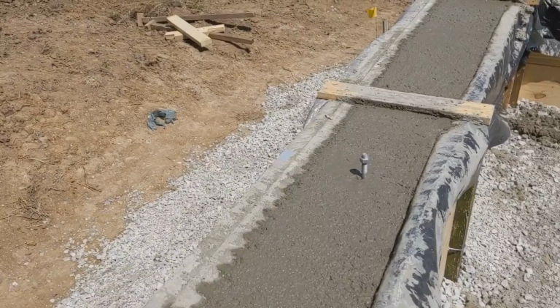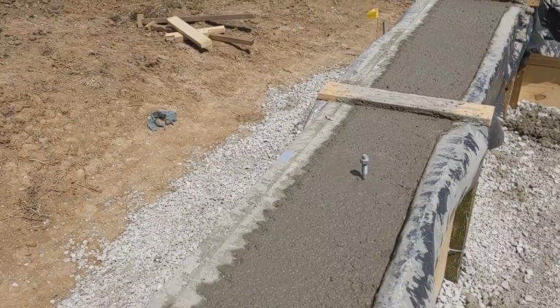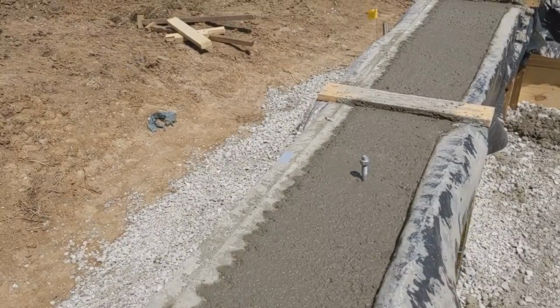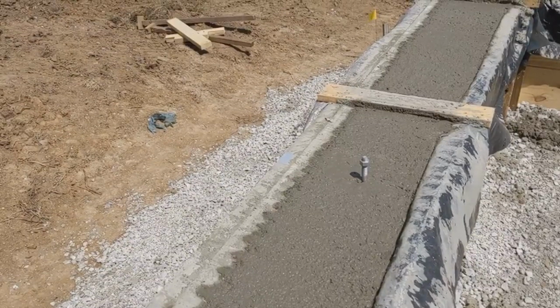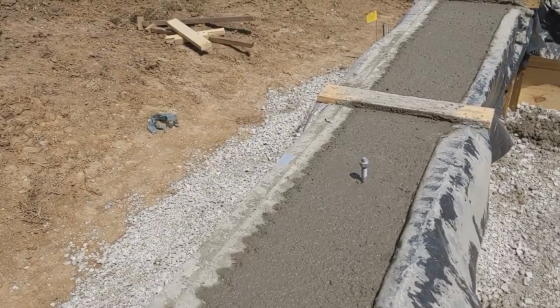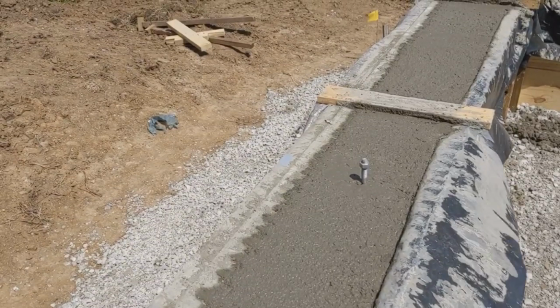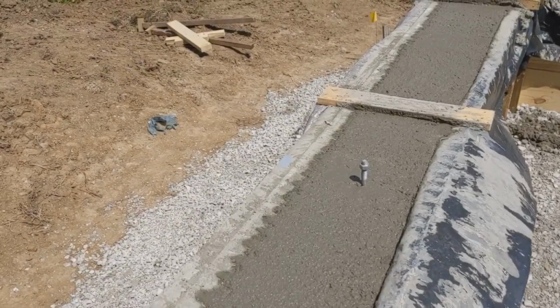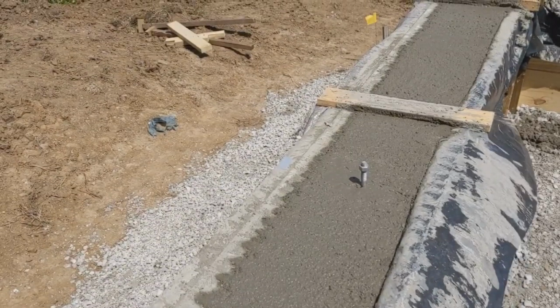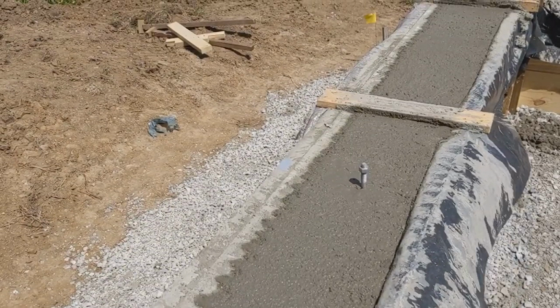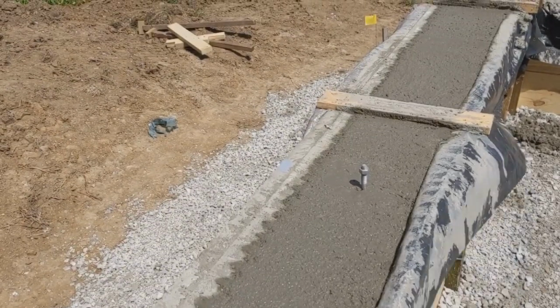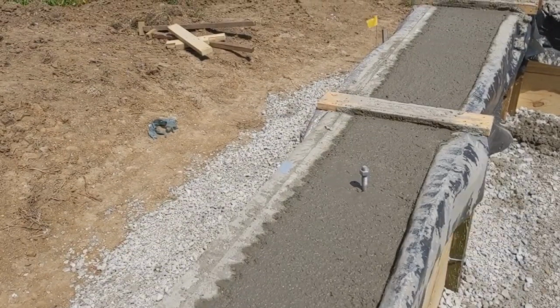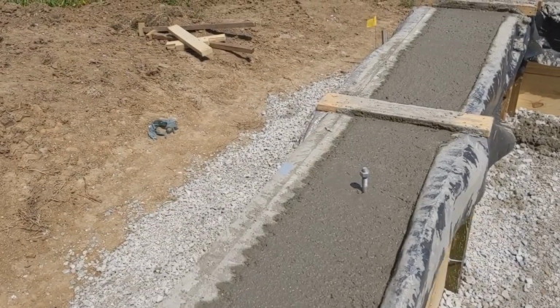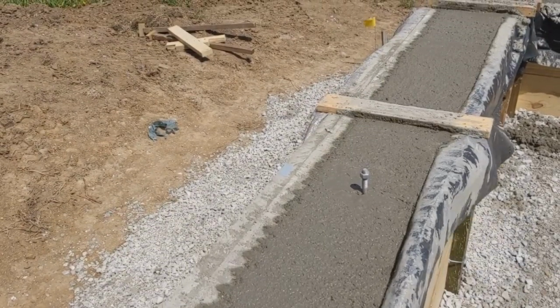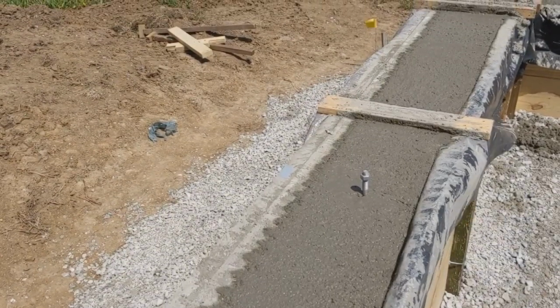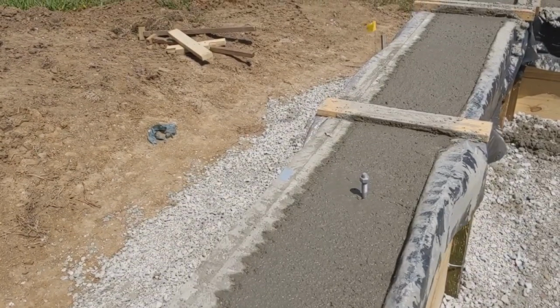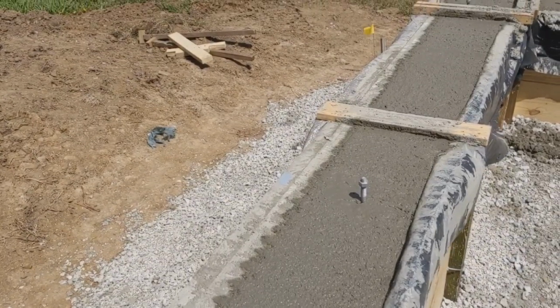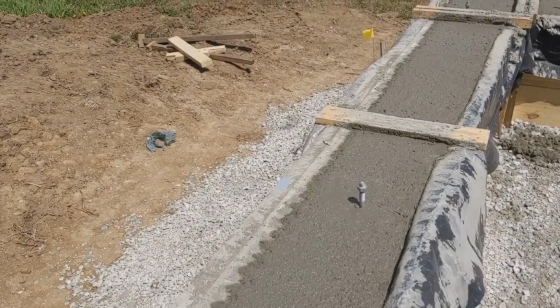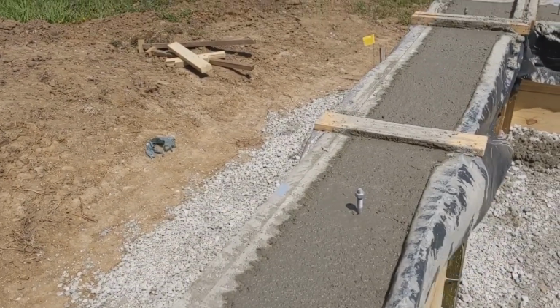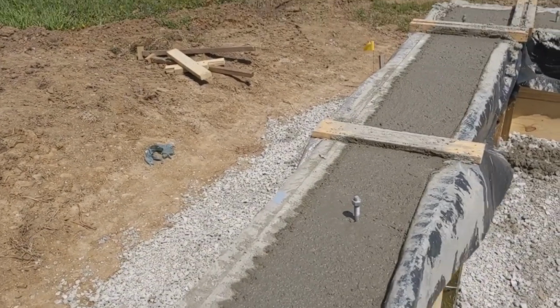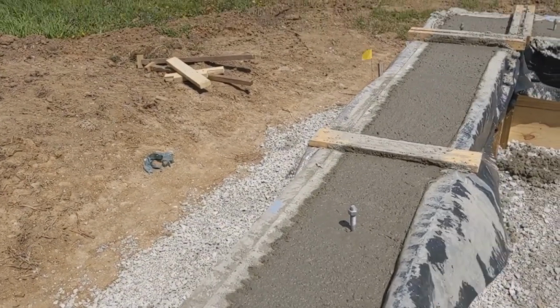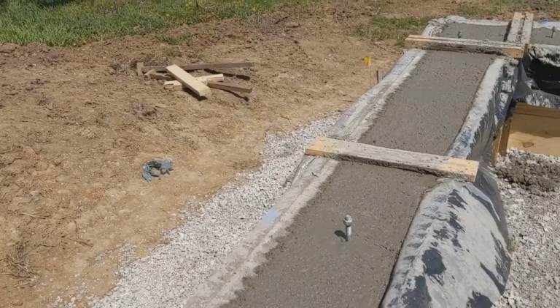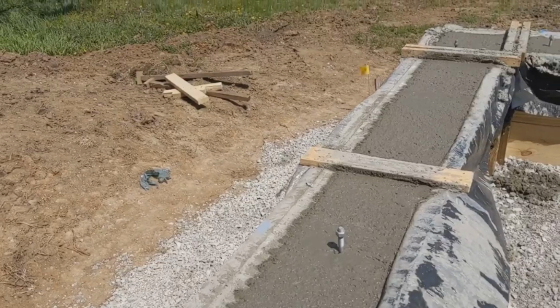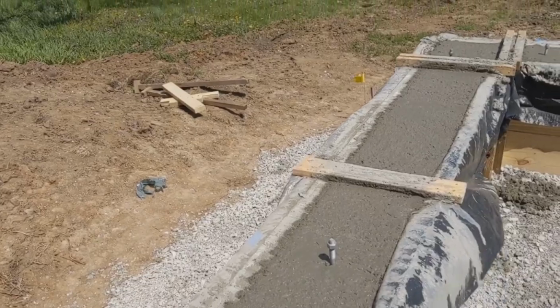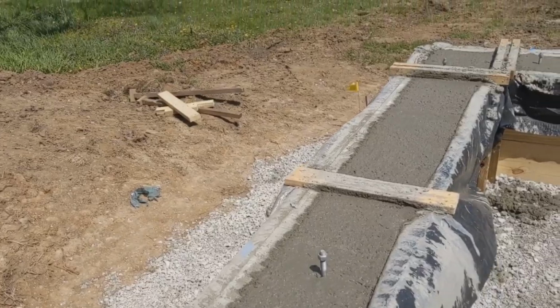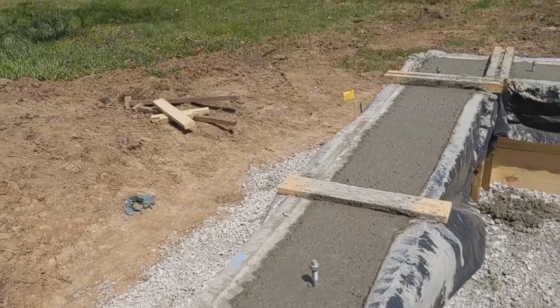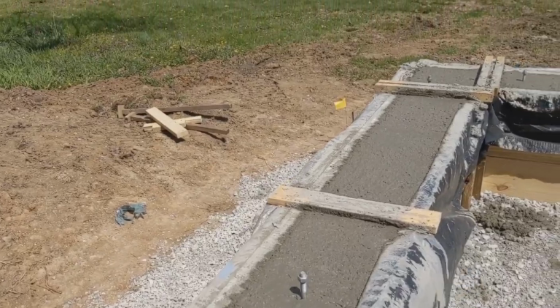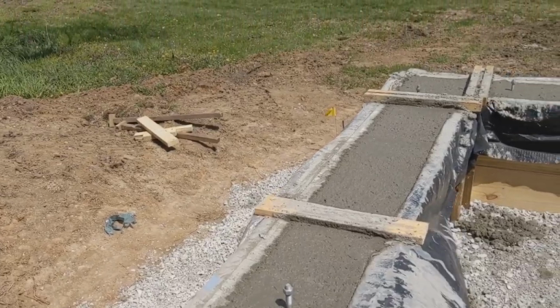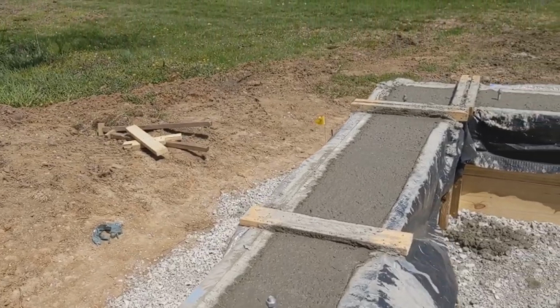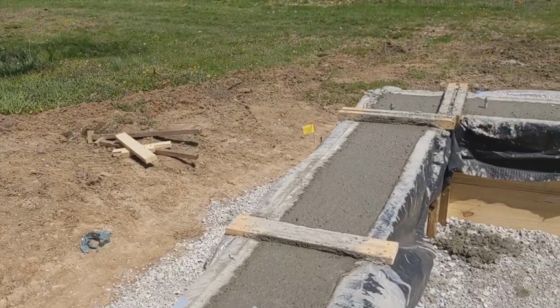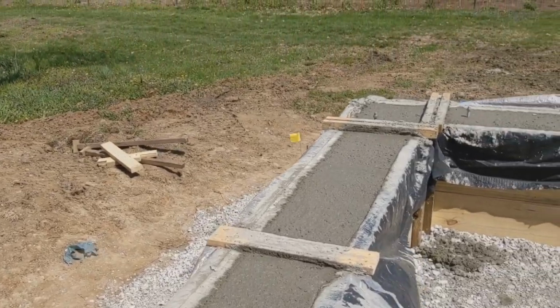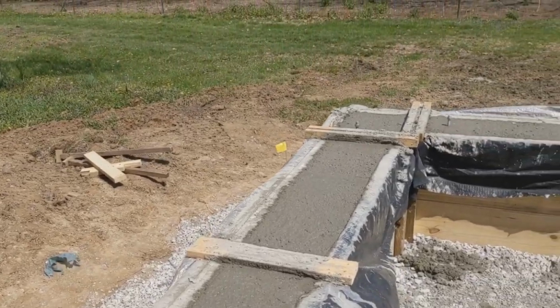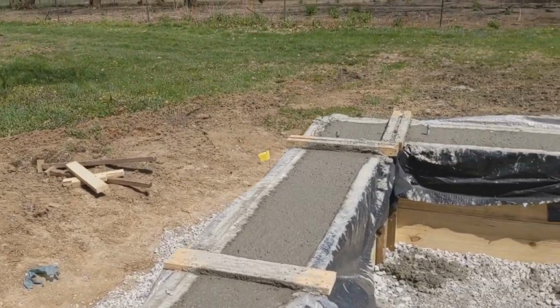Today we poured the foundation. It's drying — it'll dry for a few days, then we'll take off all that form.